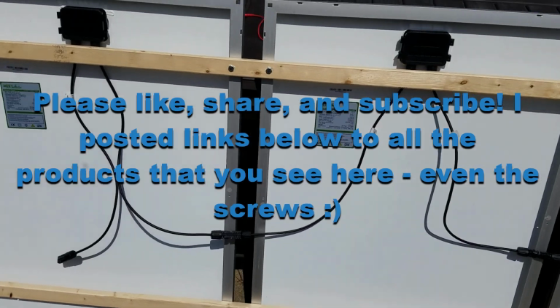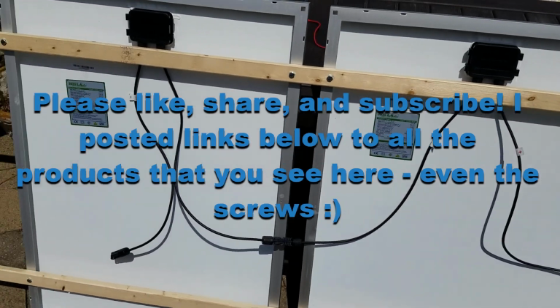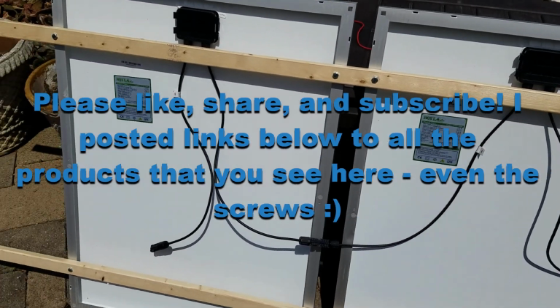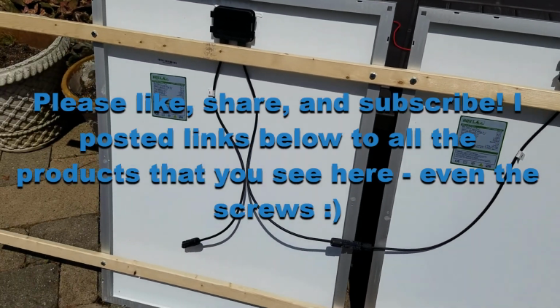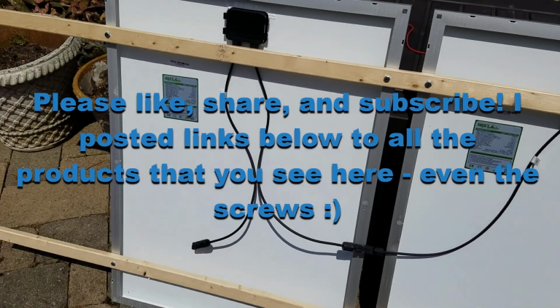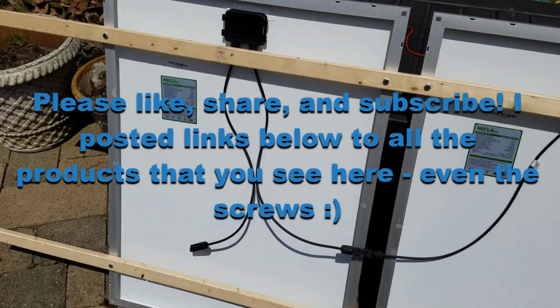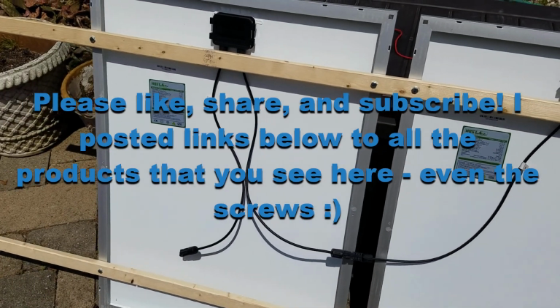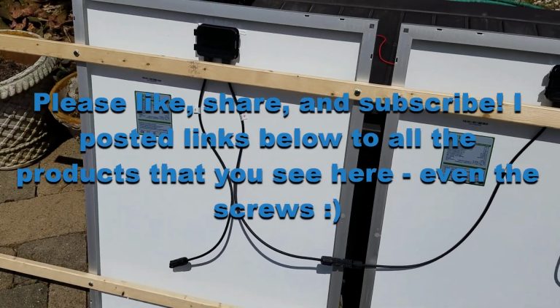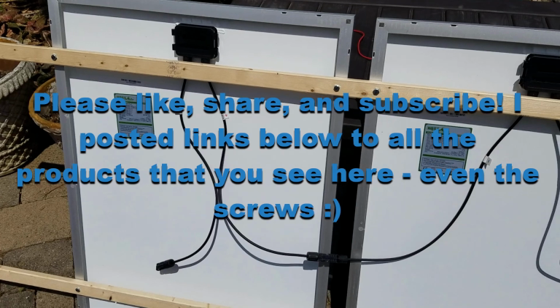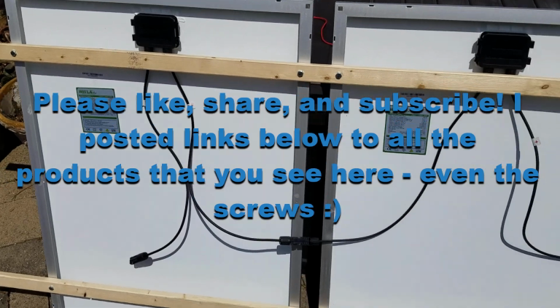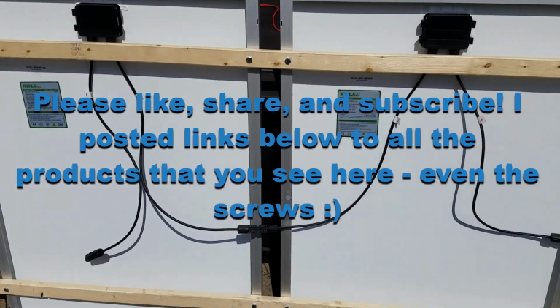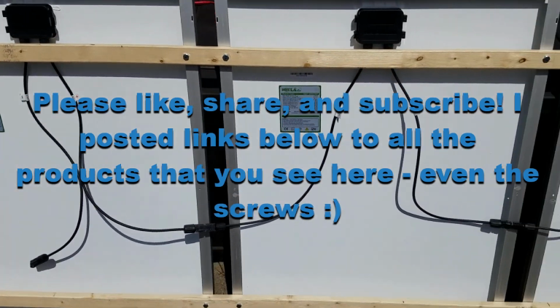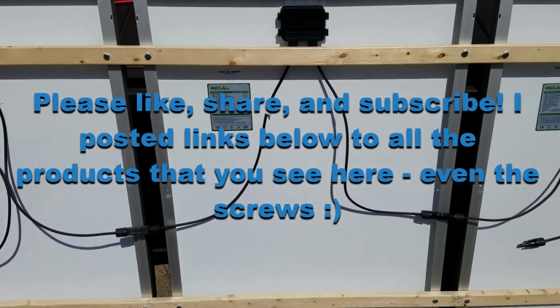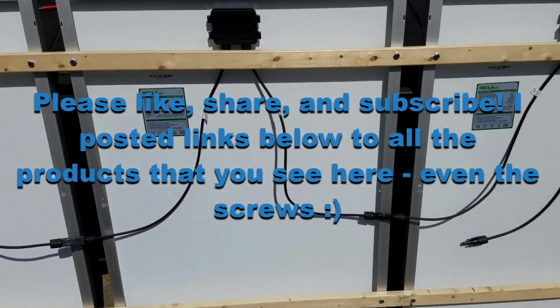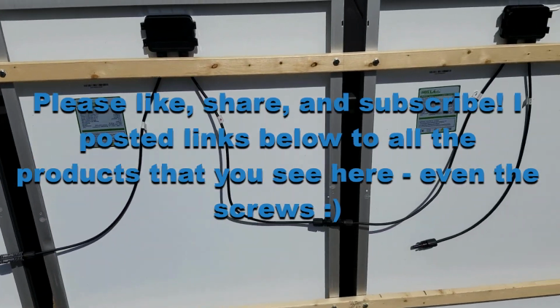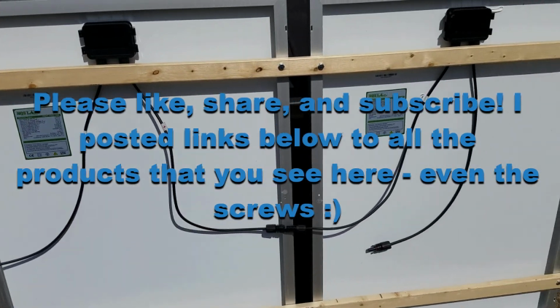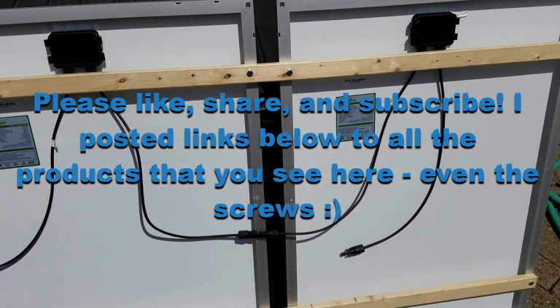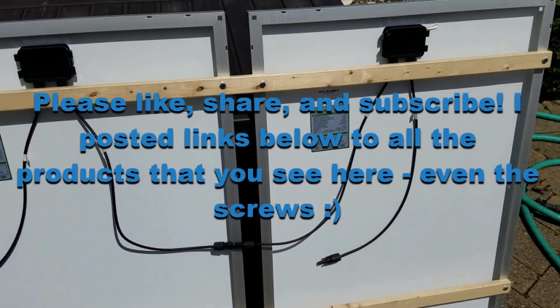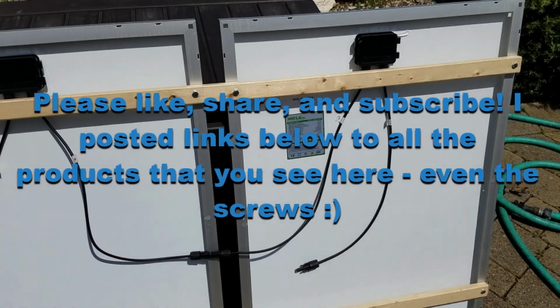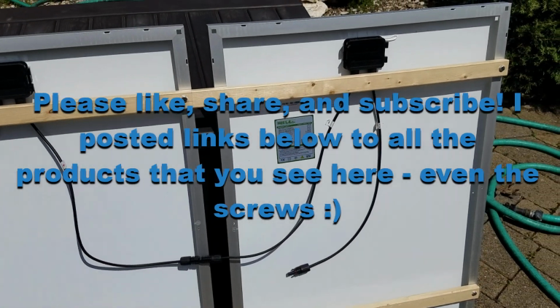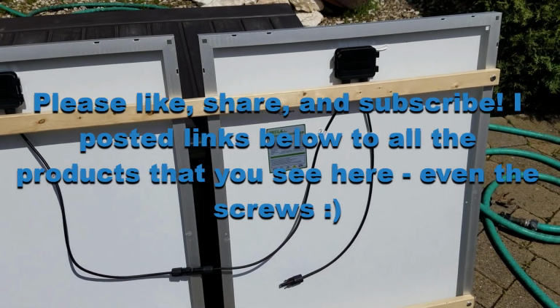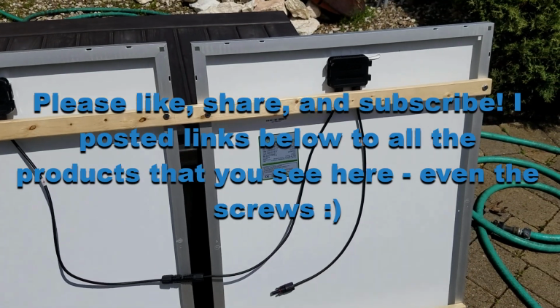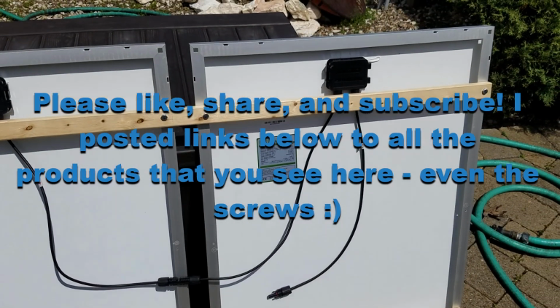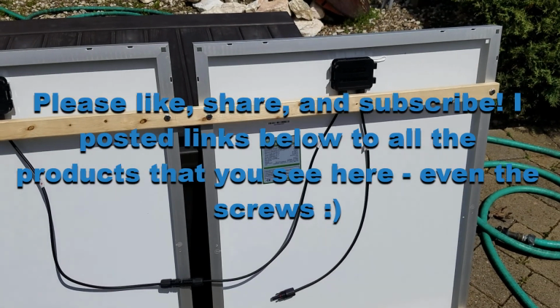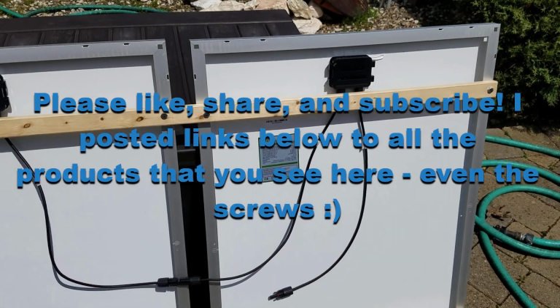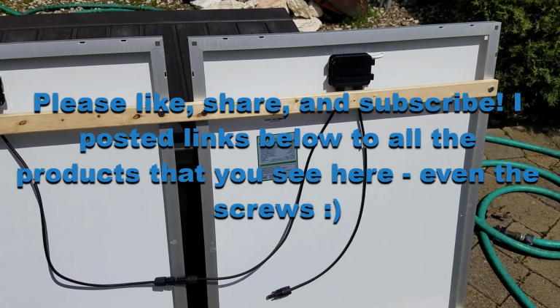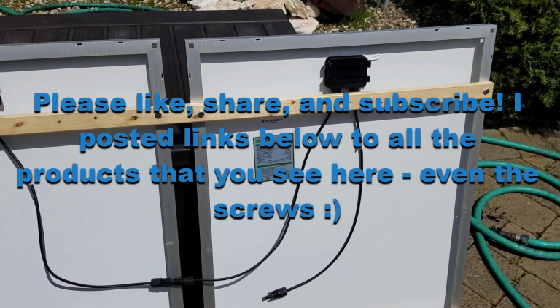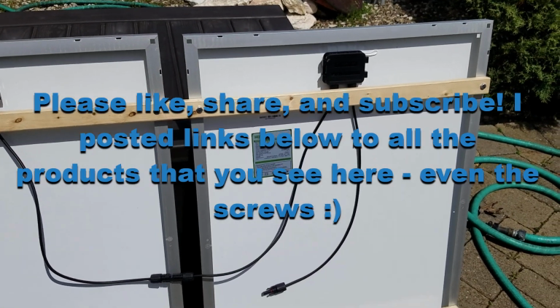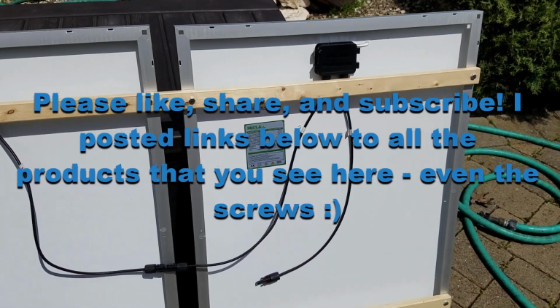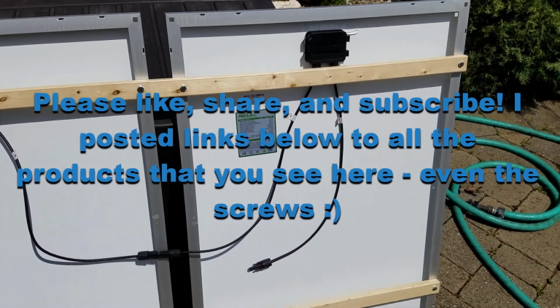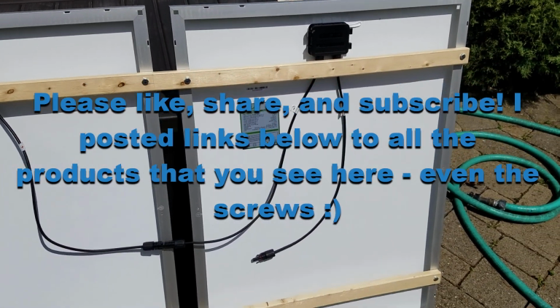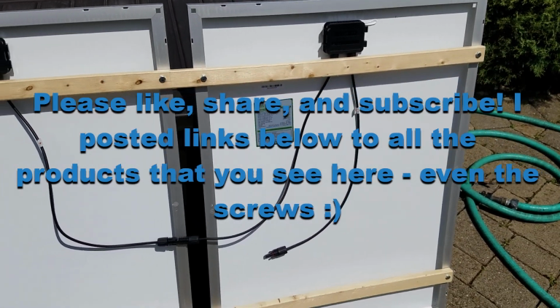I hope that helped. Please like the video, subscribe to my channel, and share the video. I appreciate that very much — thank you.